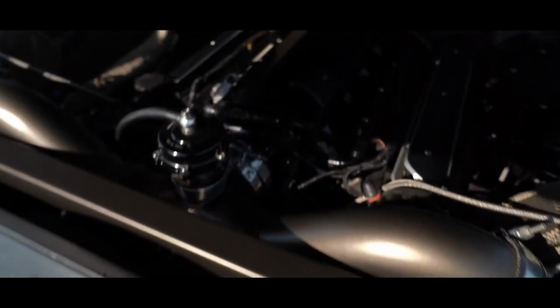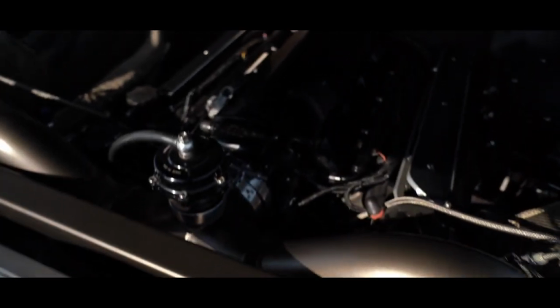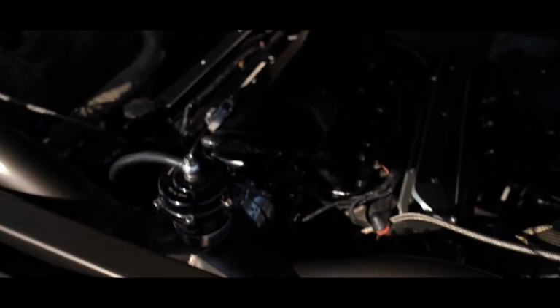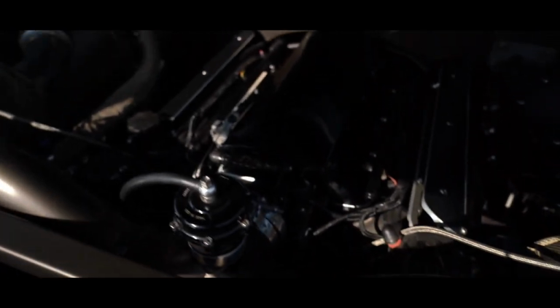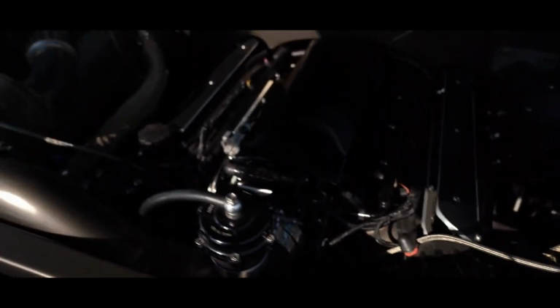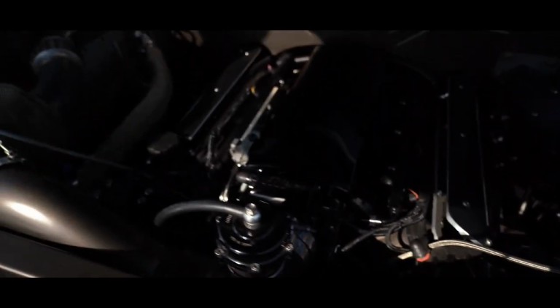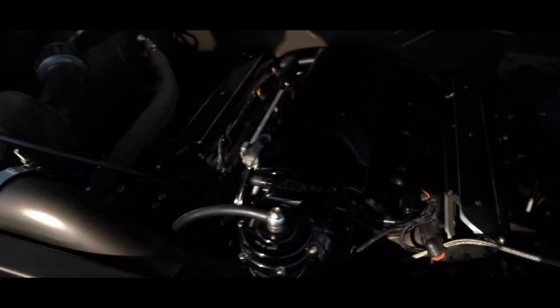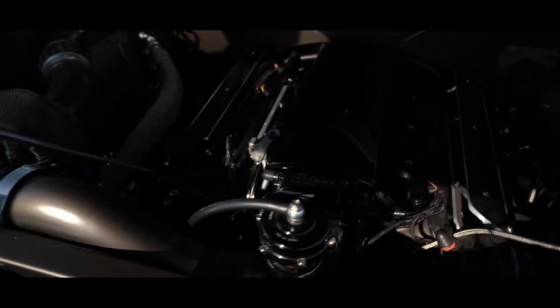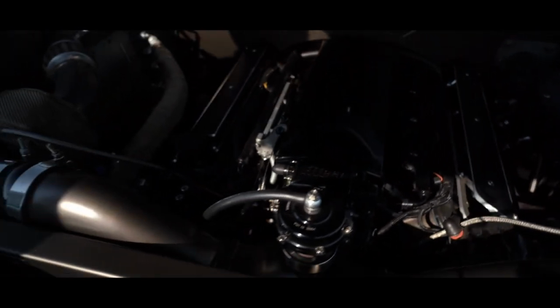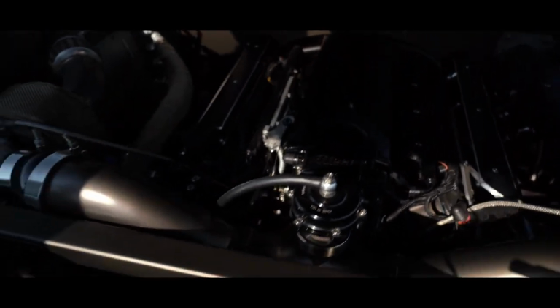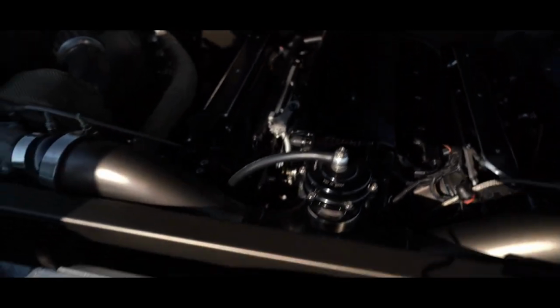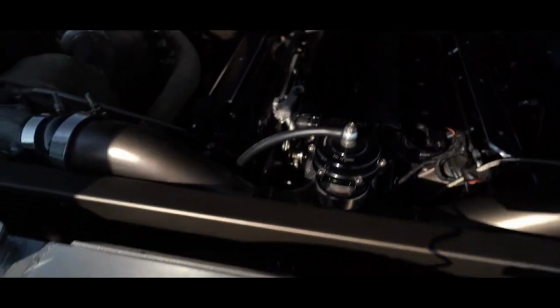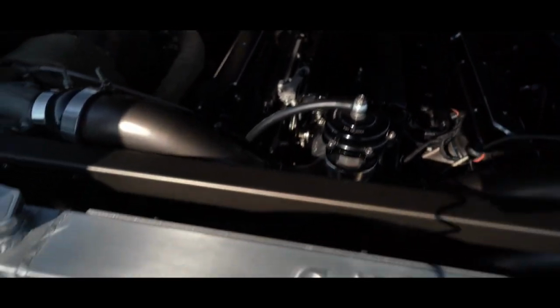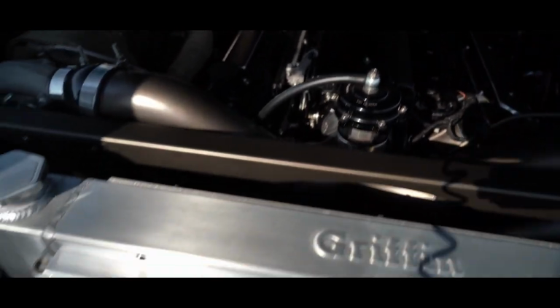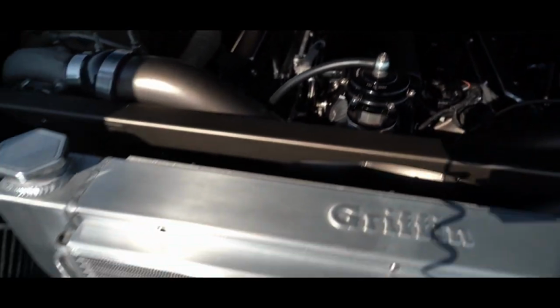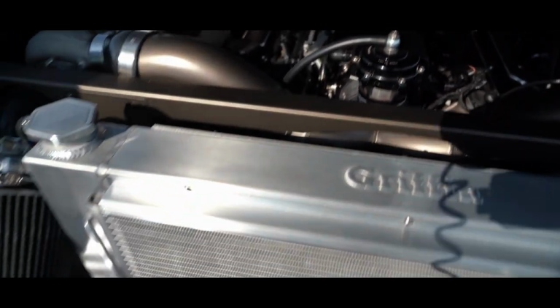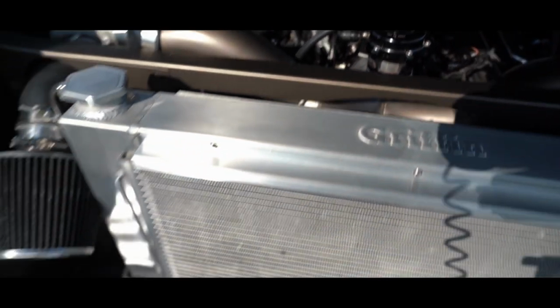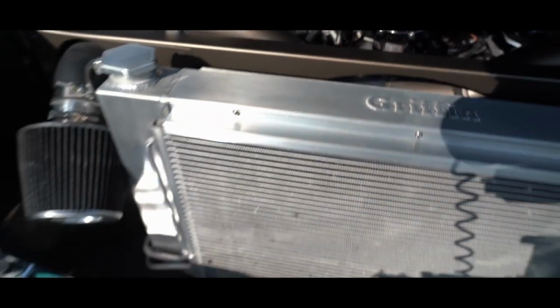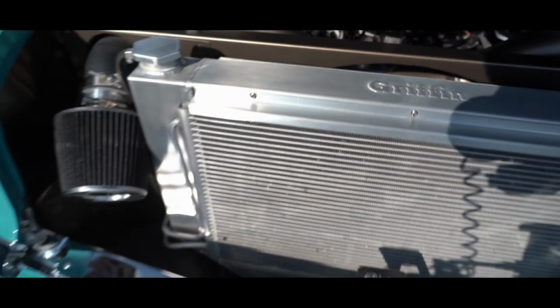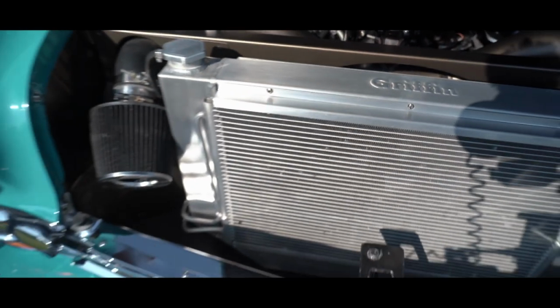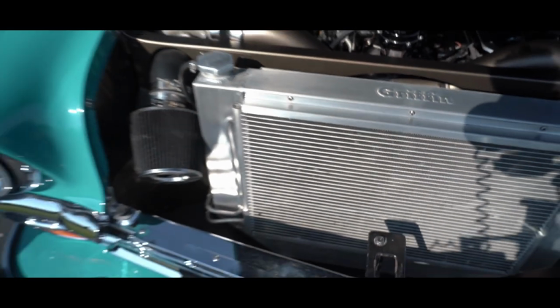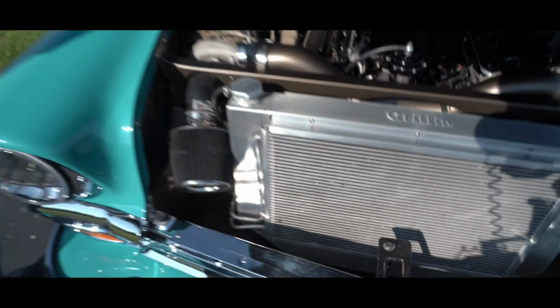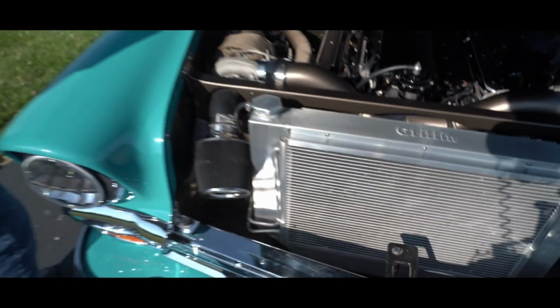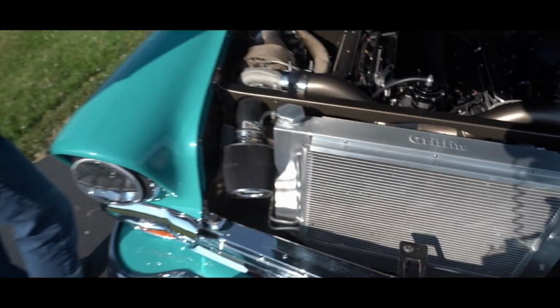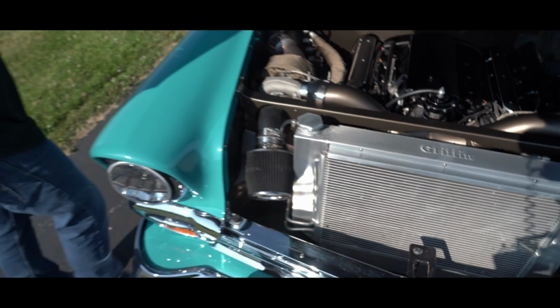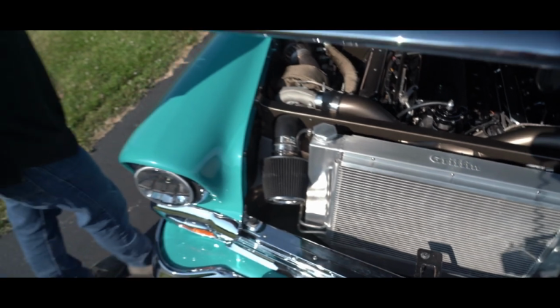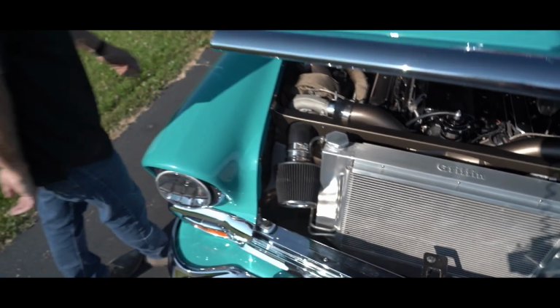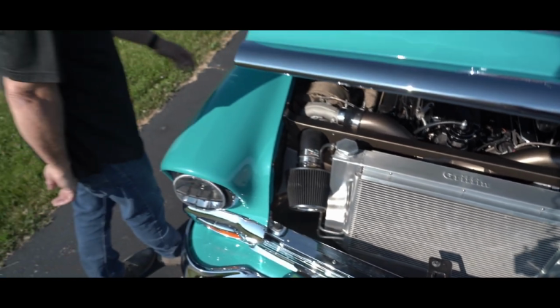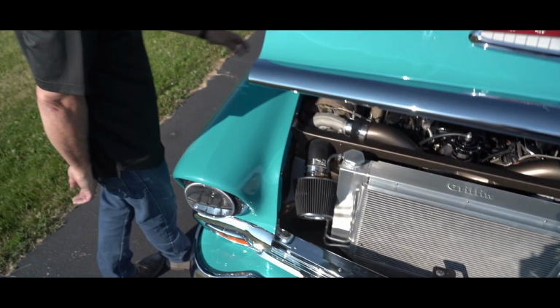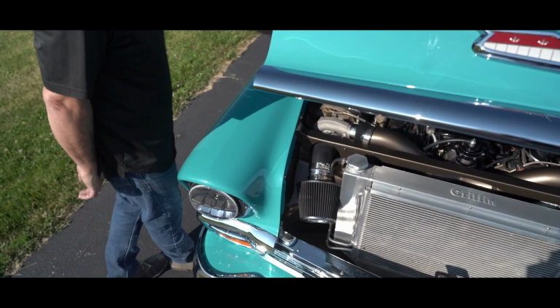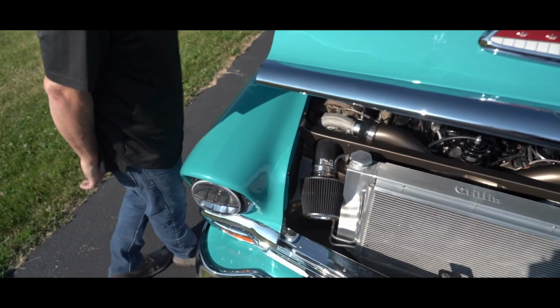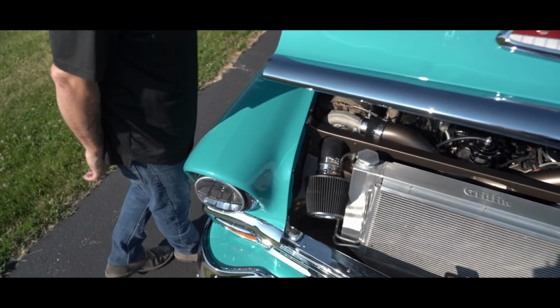It has hydro boost brakes, as you're seeing, and some nice billet aluminum hinges.